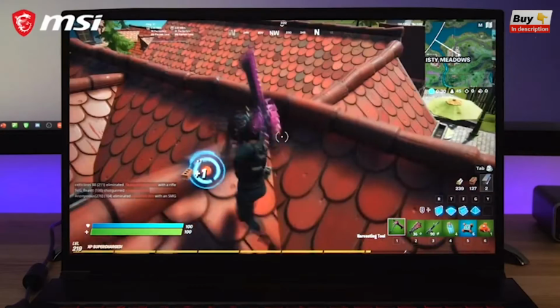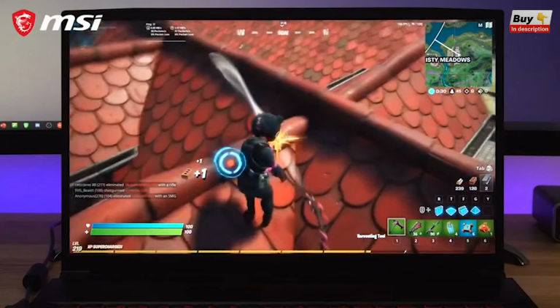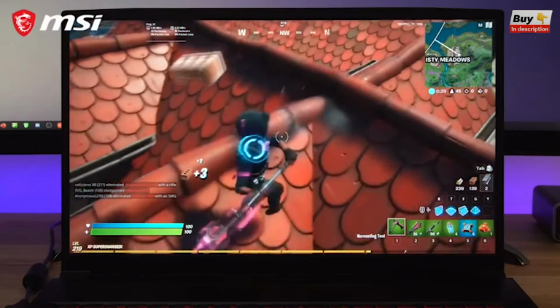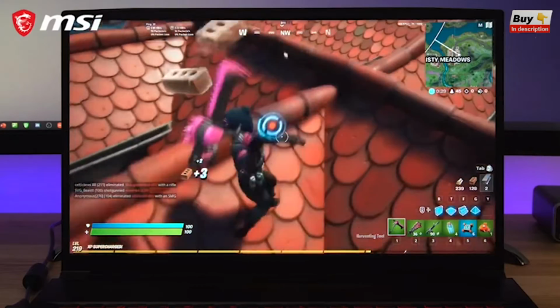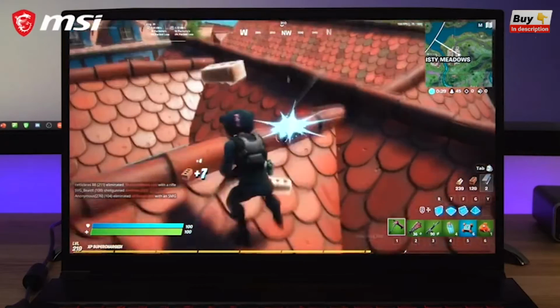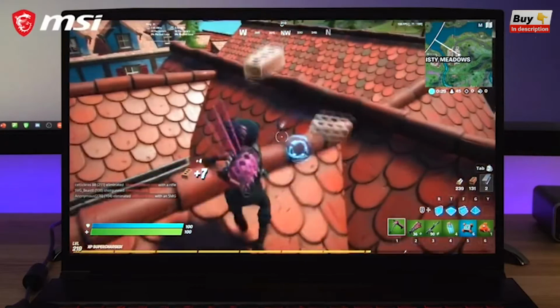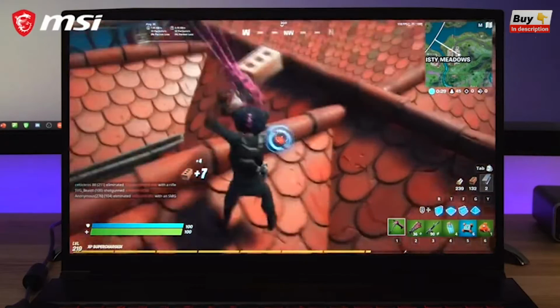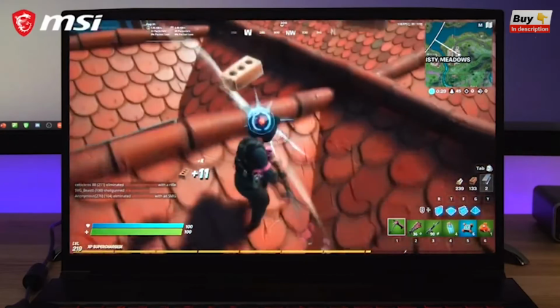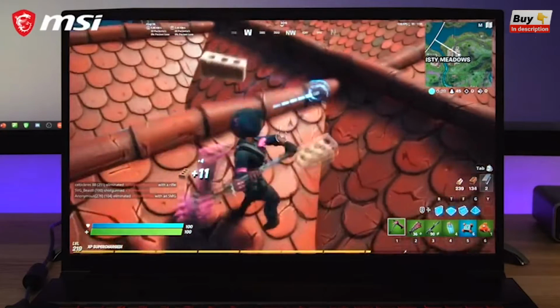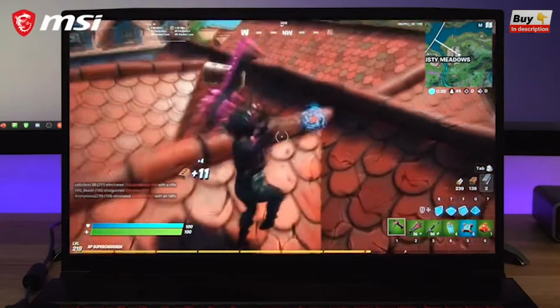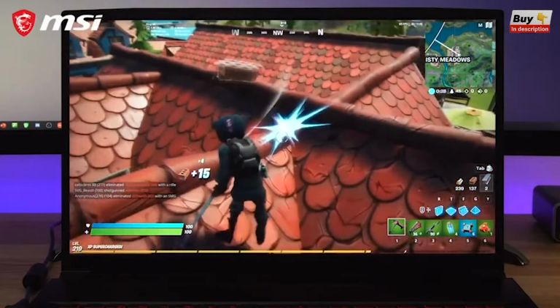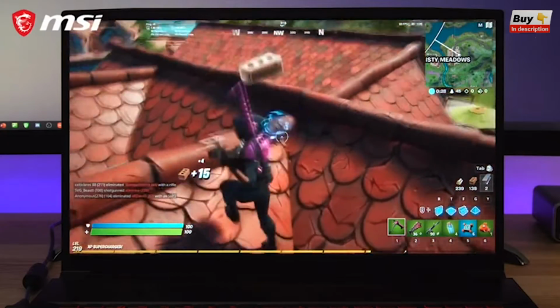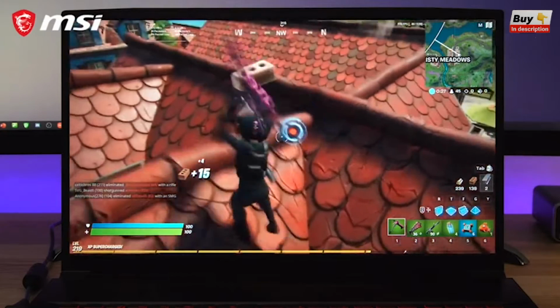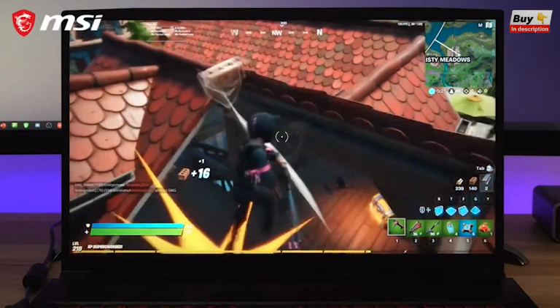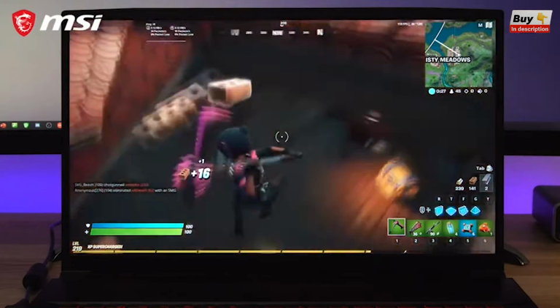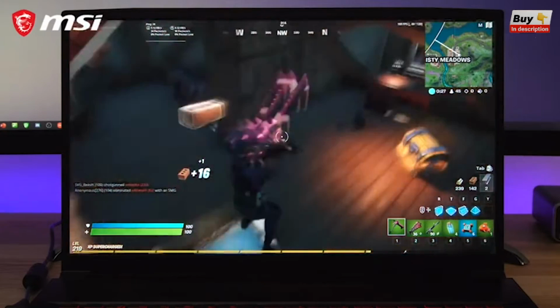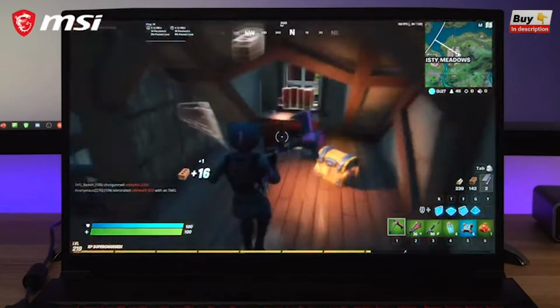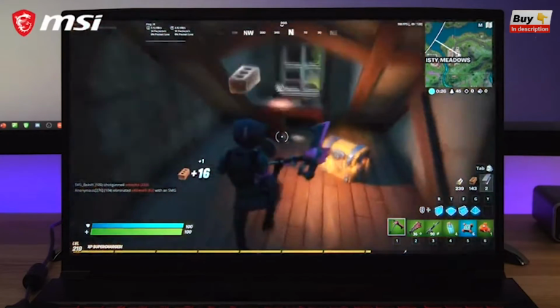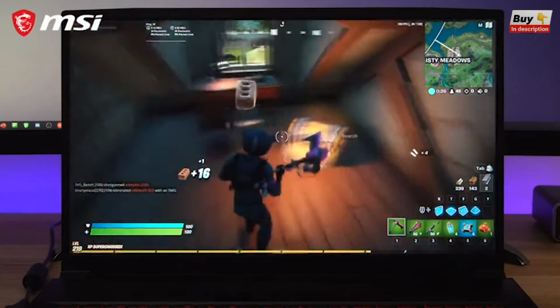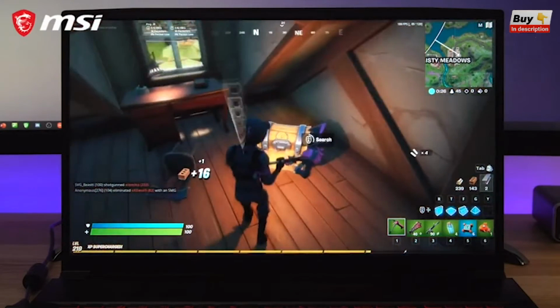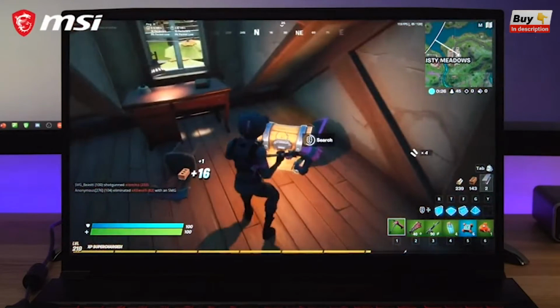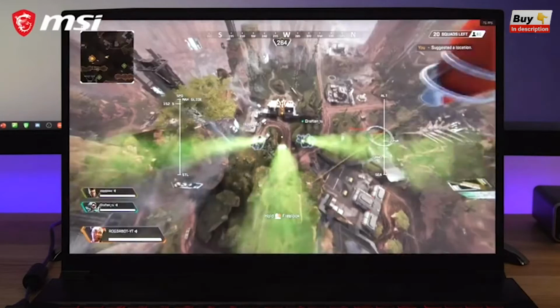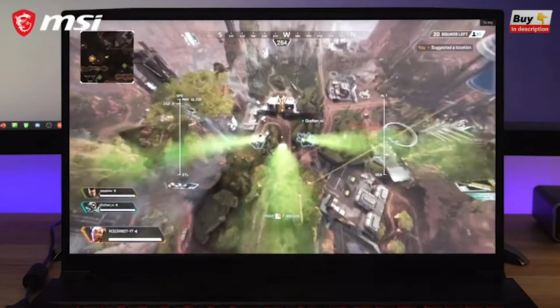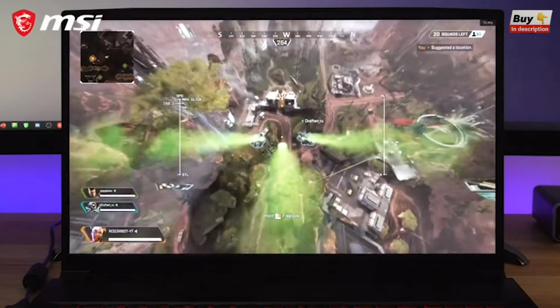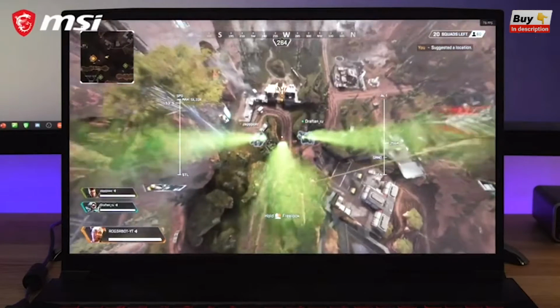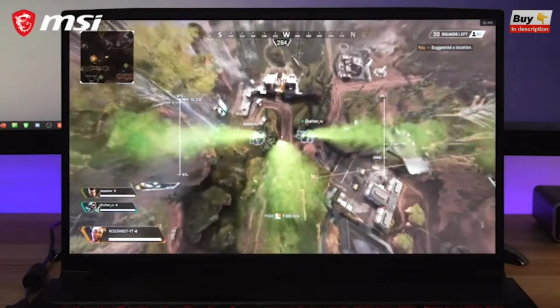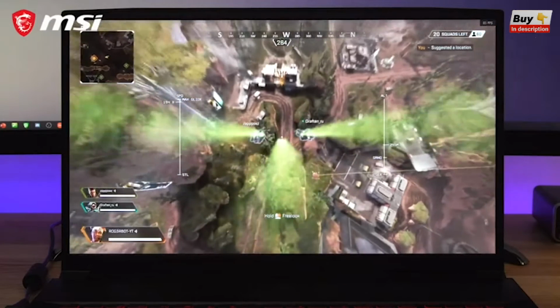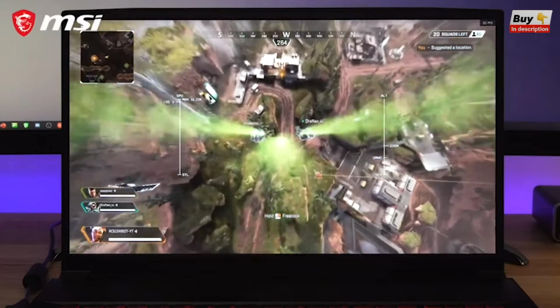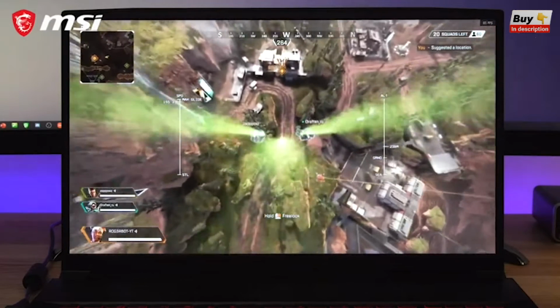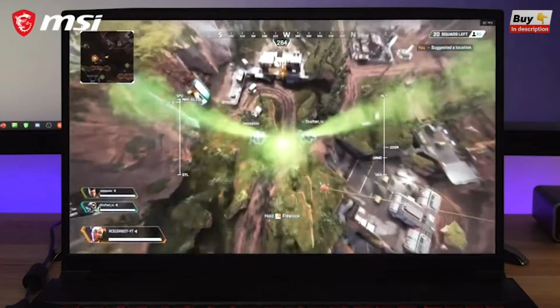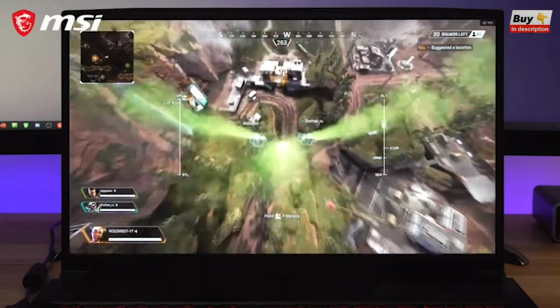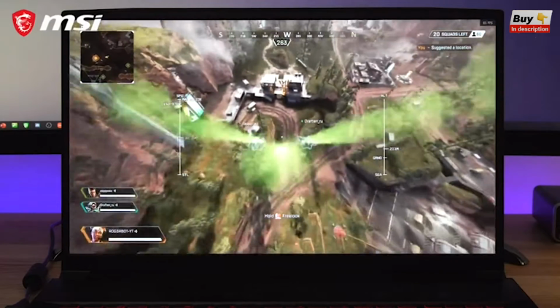It handles the latest gaming titles with ease including Fortnite, Apex Legends, Call of Duty and Battlefield 5.